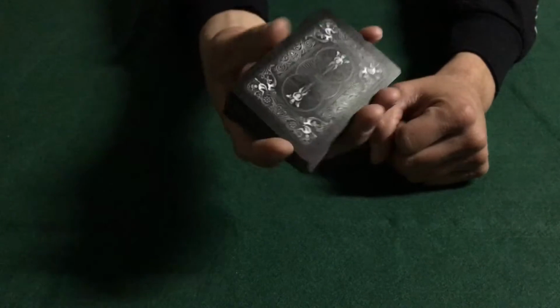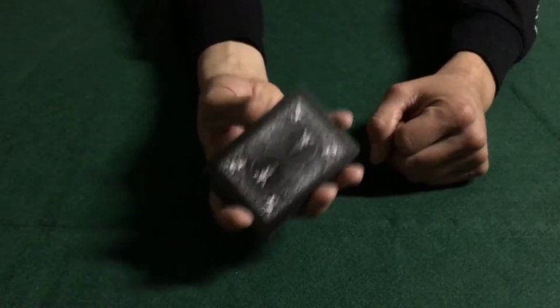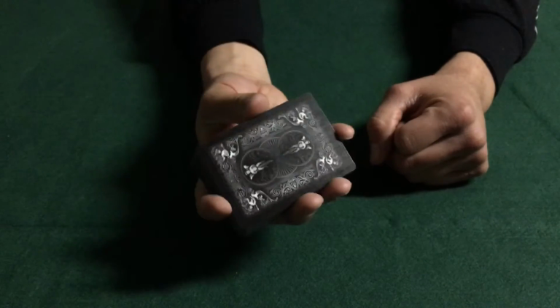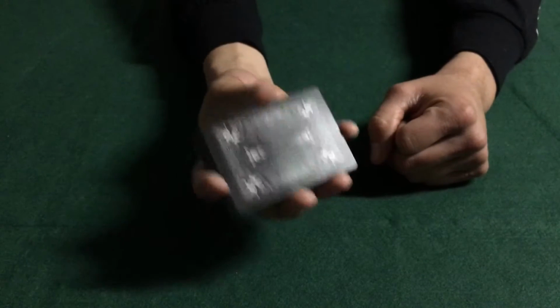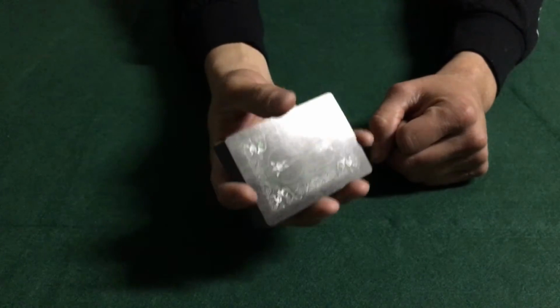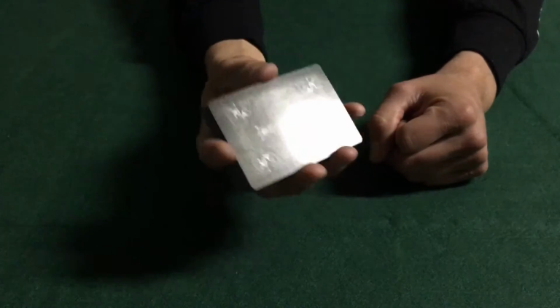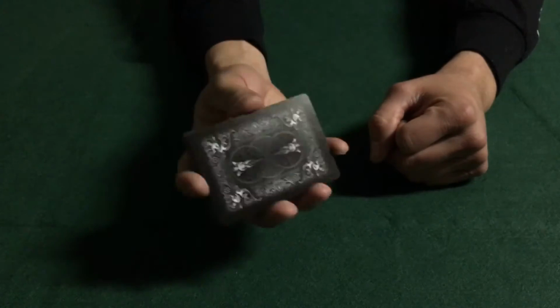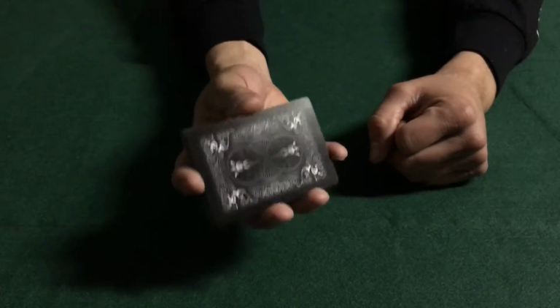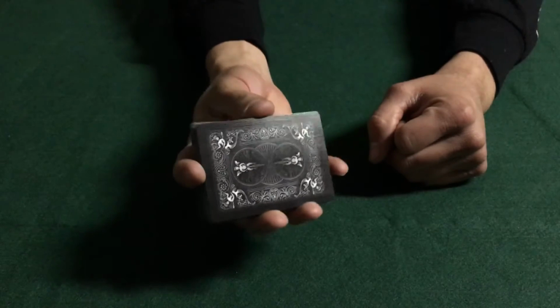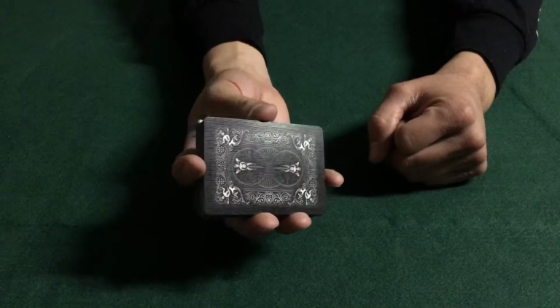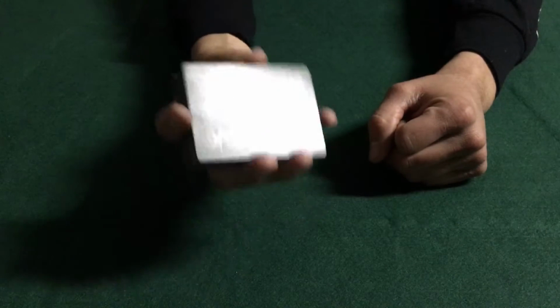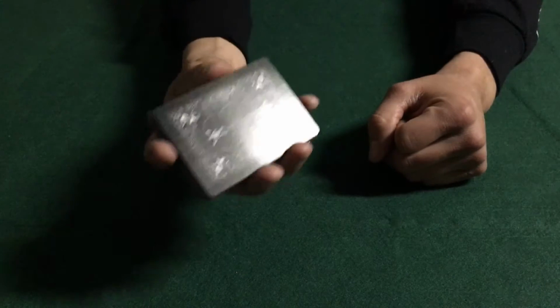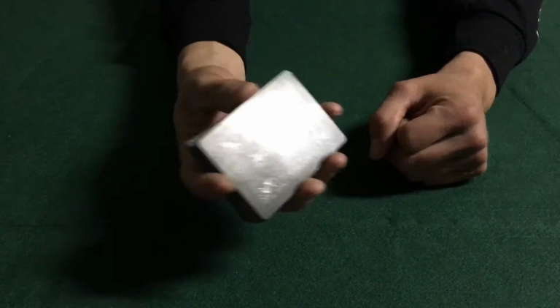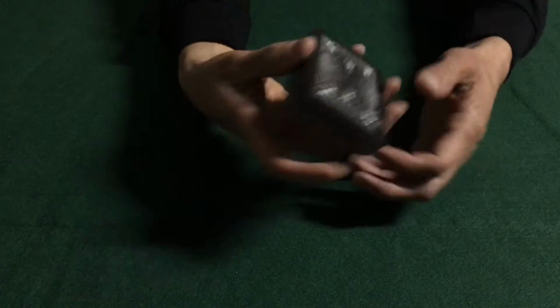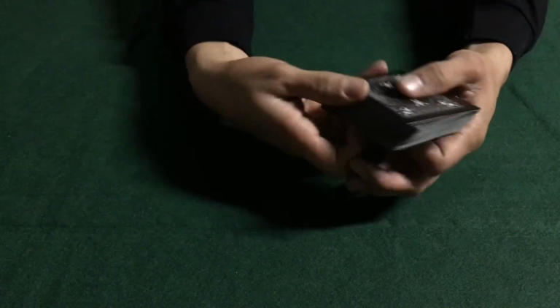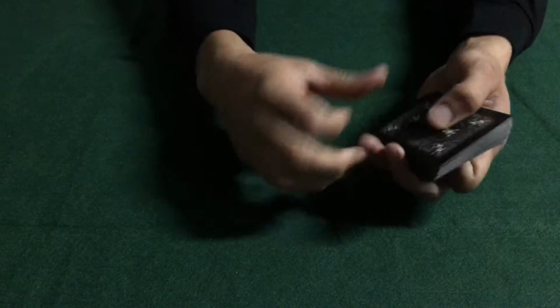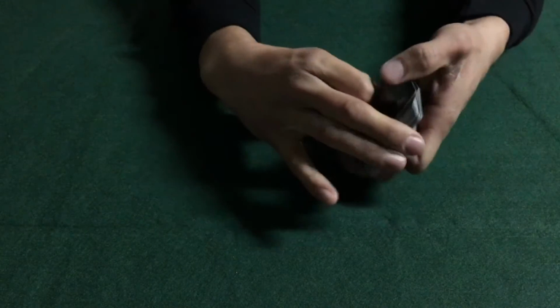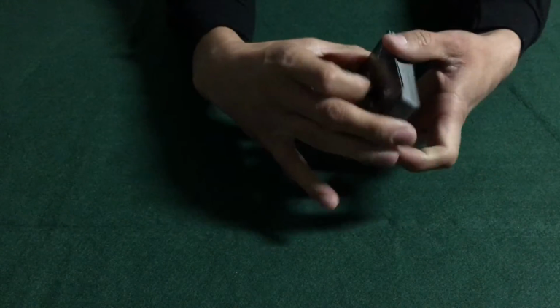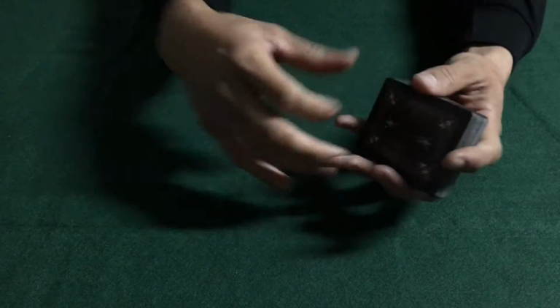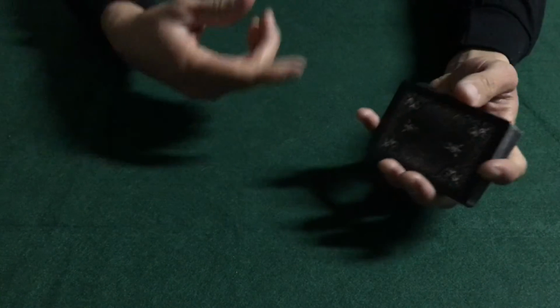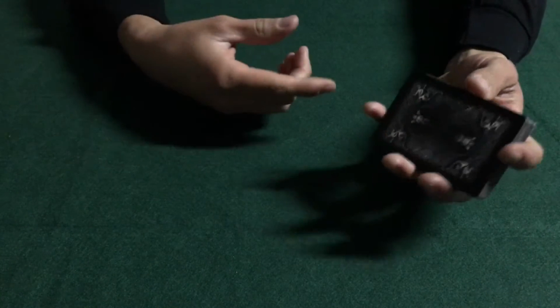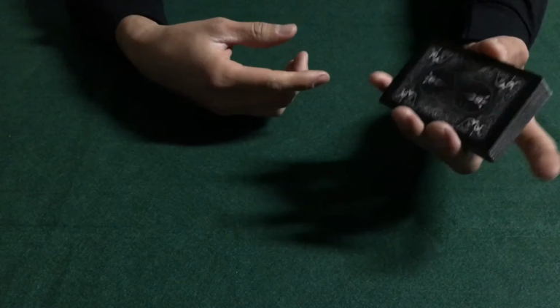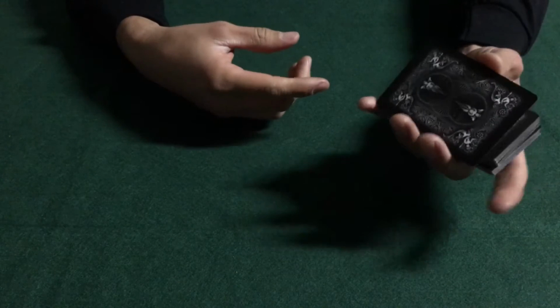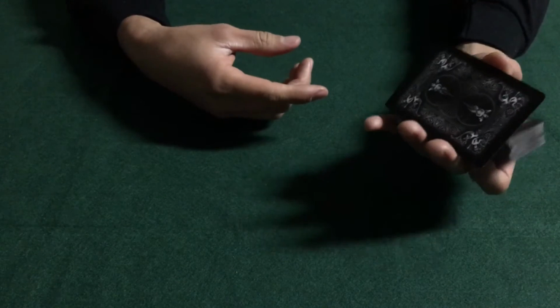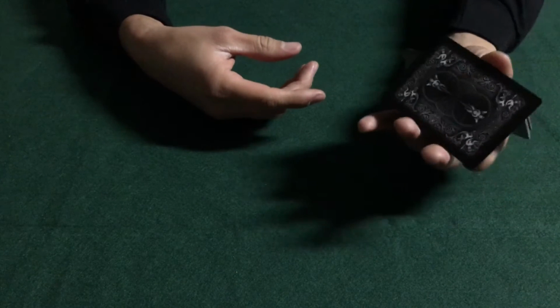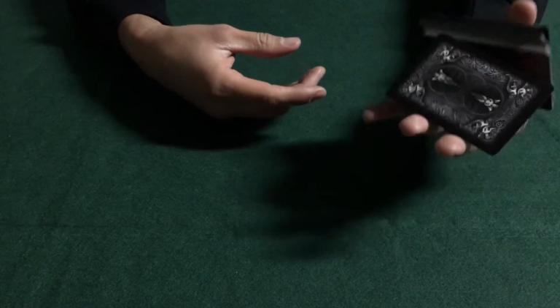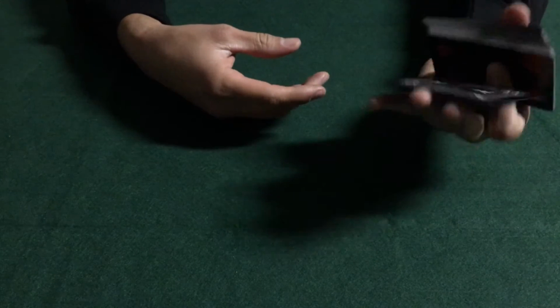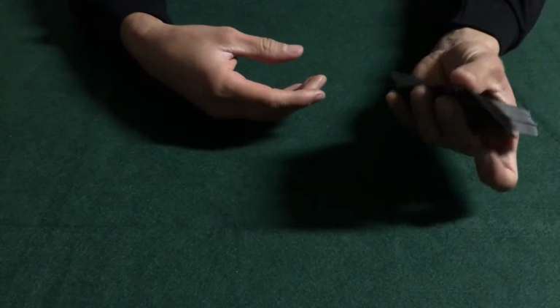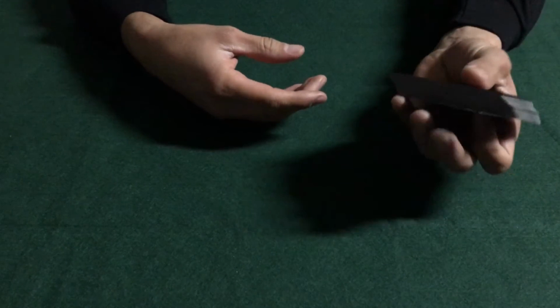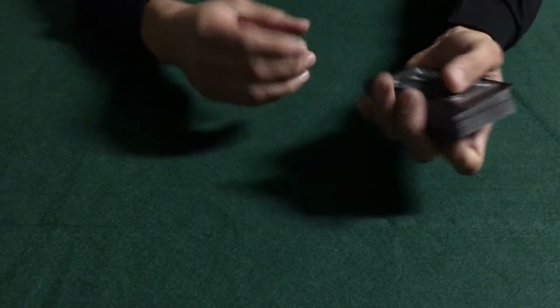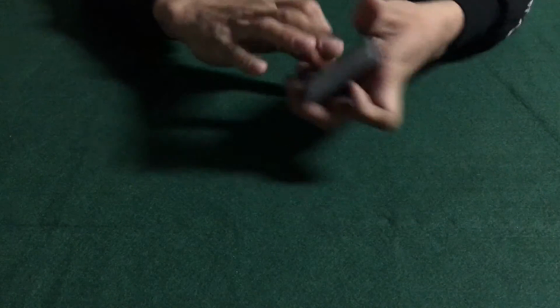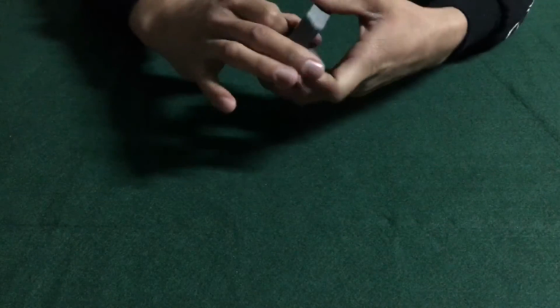Once you learn how to do it in your strong hand, feel free to switch hands so that way you know how to do it just as good with both hands.